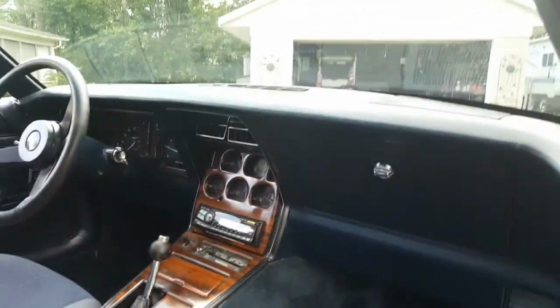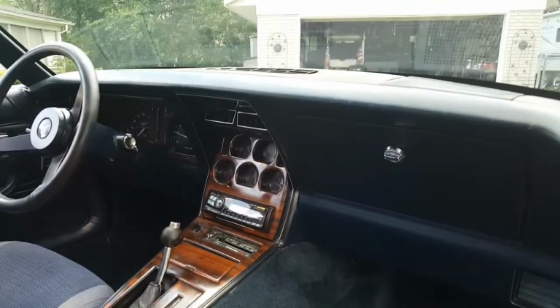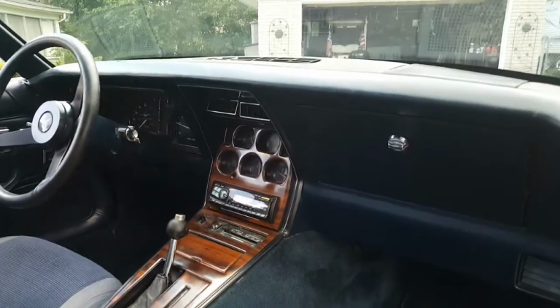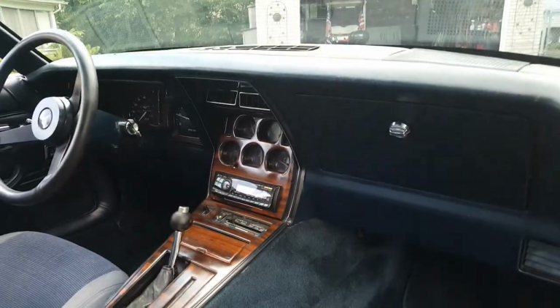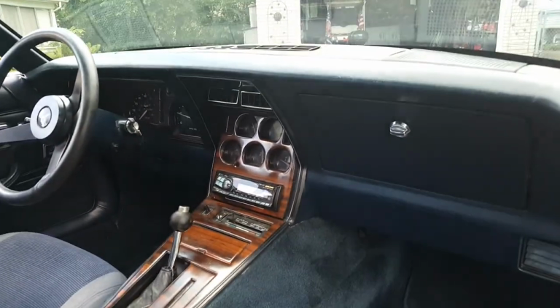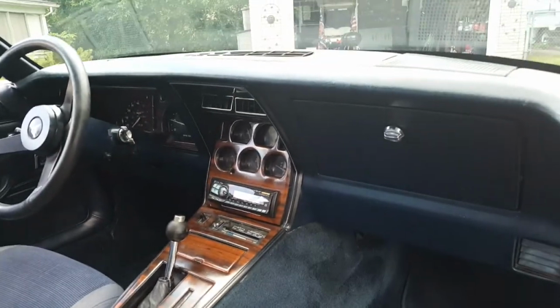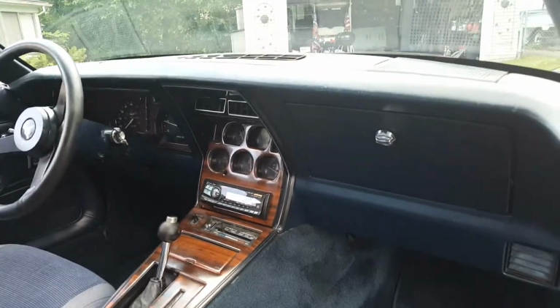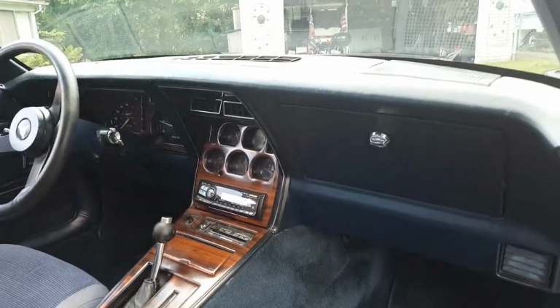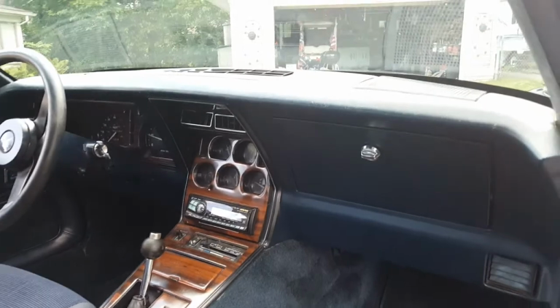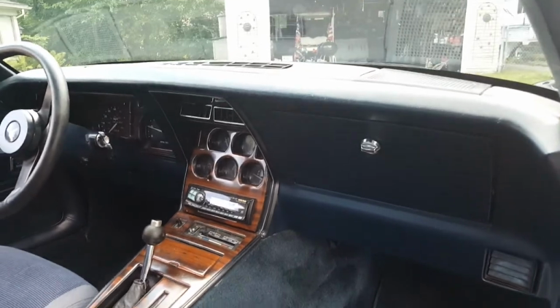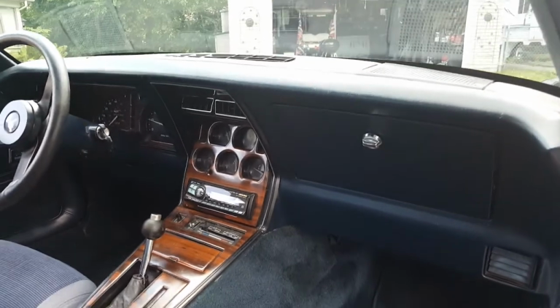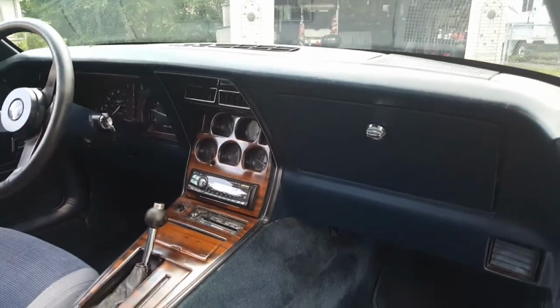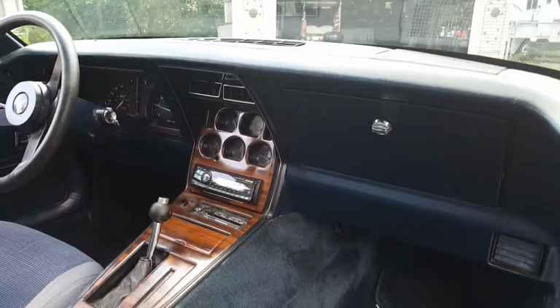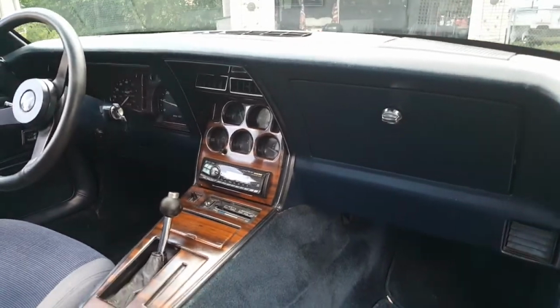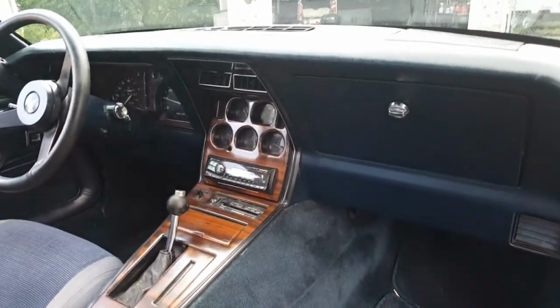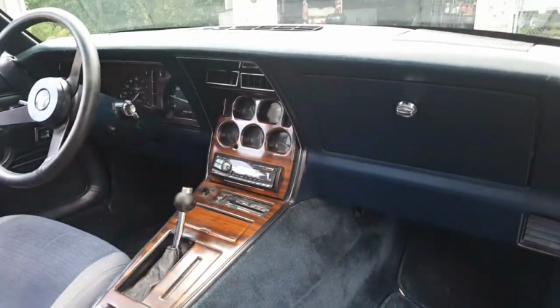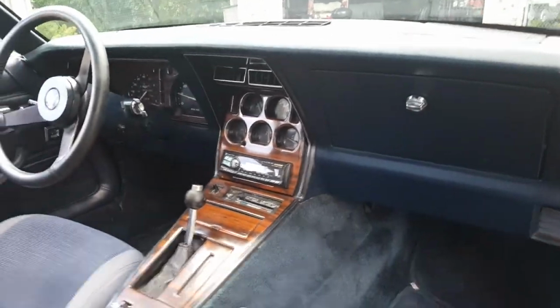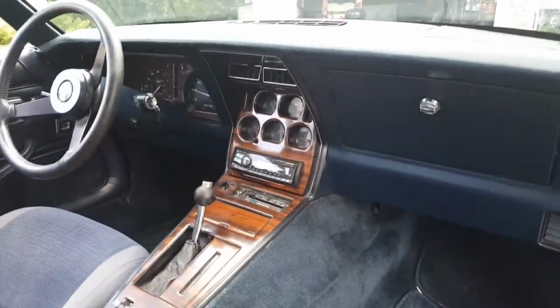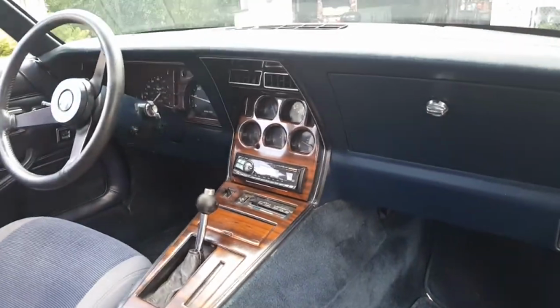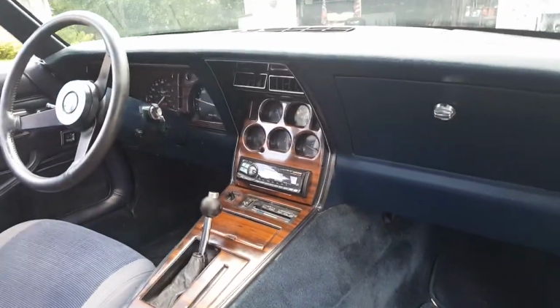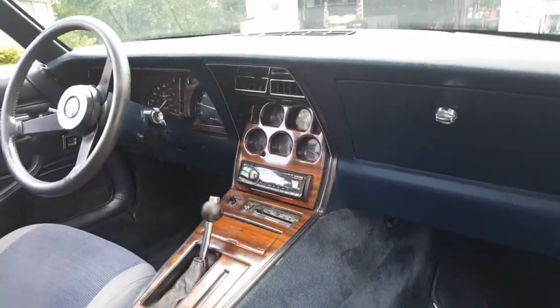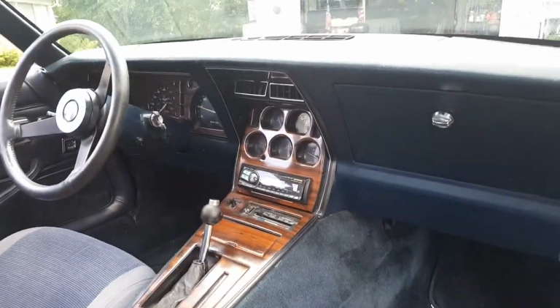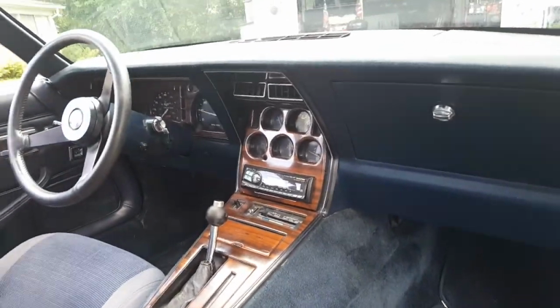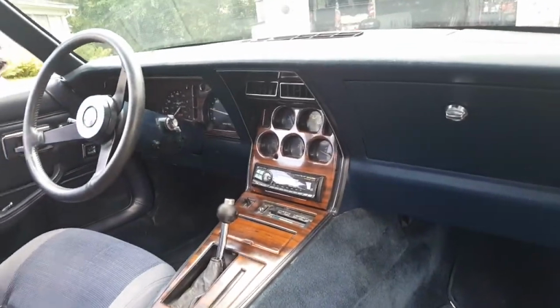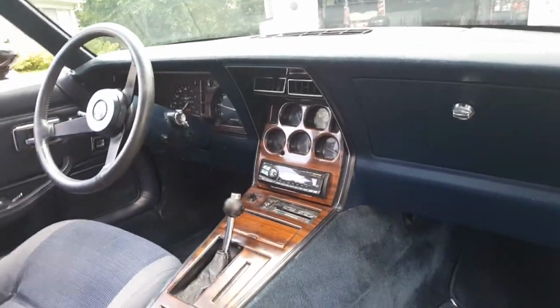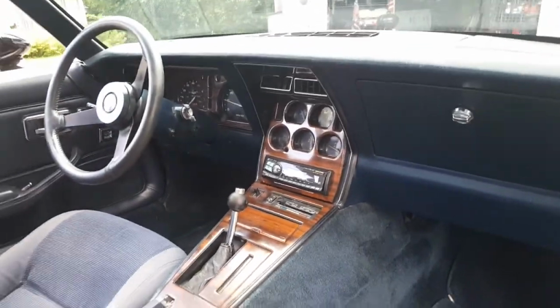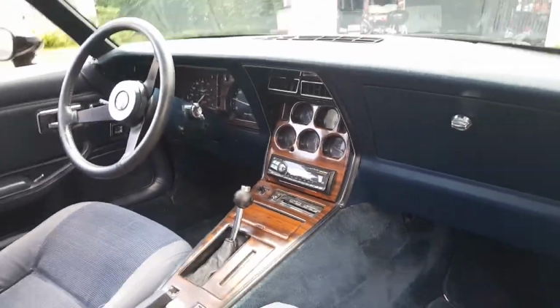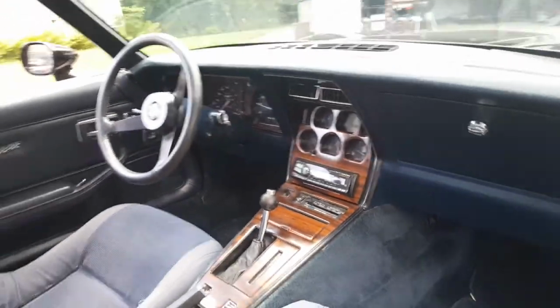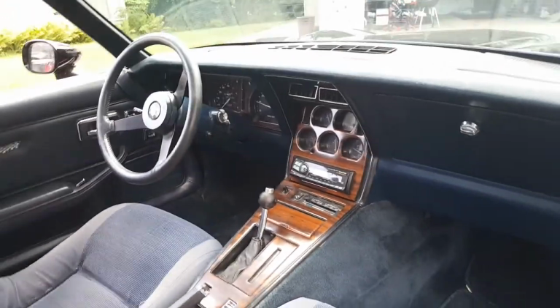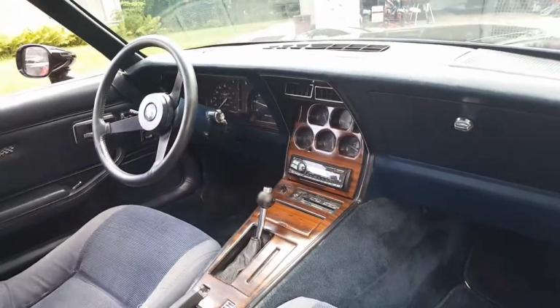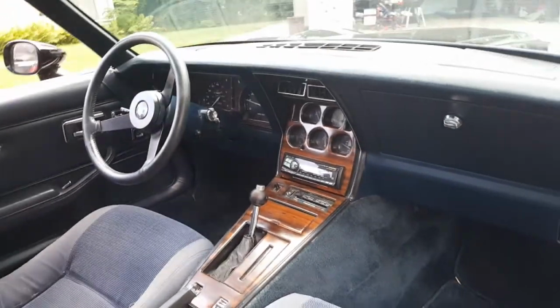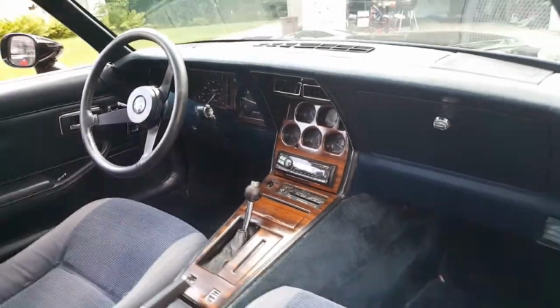Everything works in it — well, a couple of things I should list out: the clock doesn't work and the cruise control doesn't work.